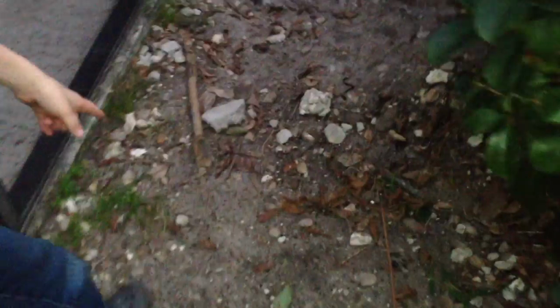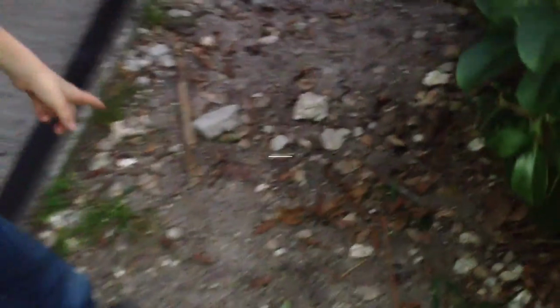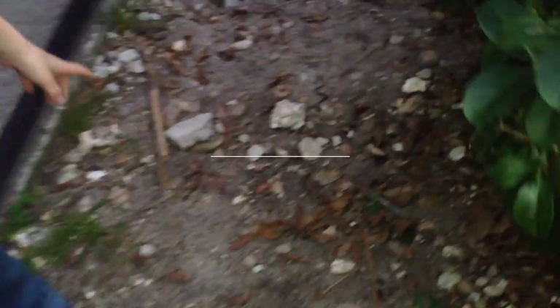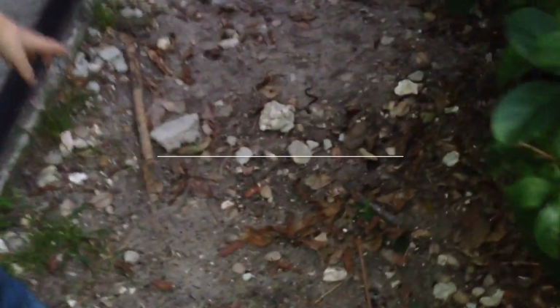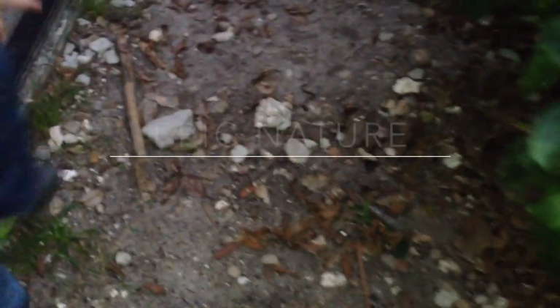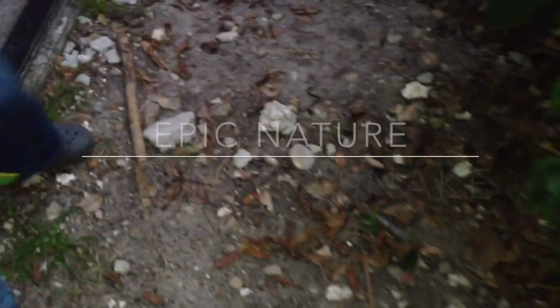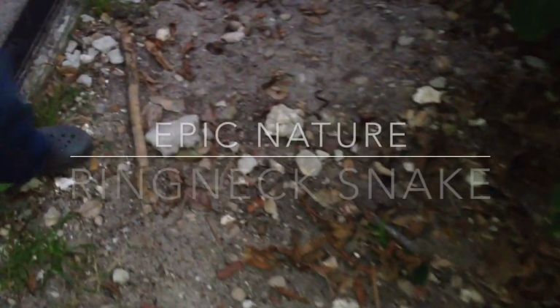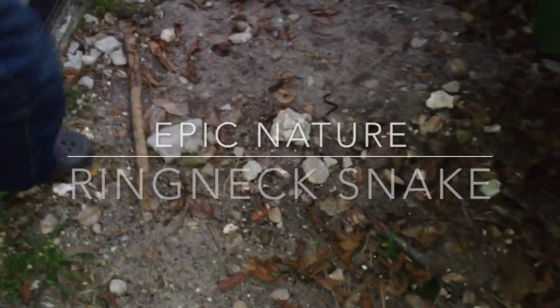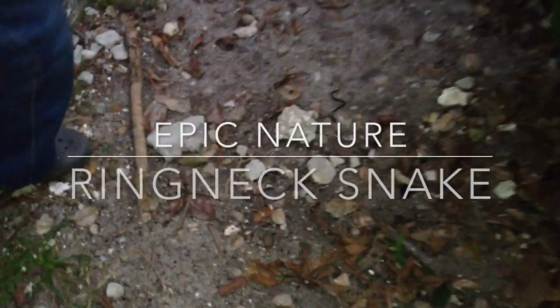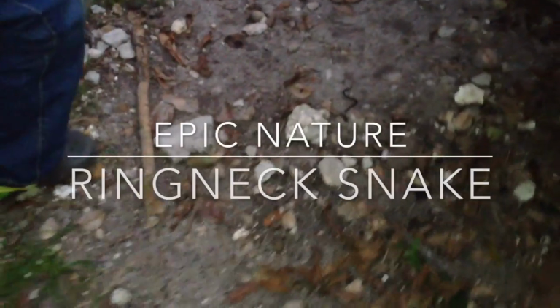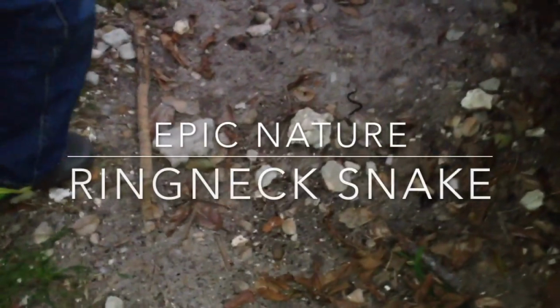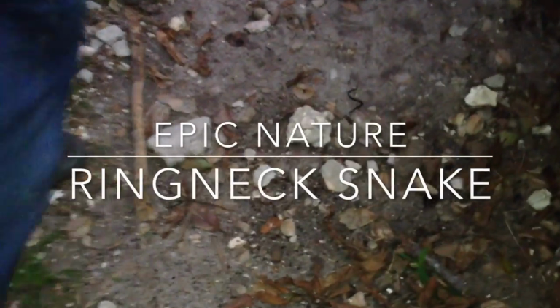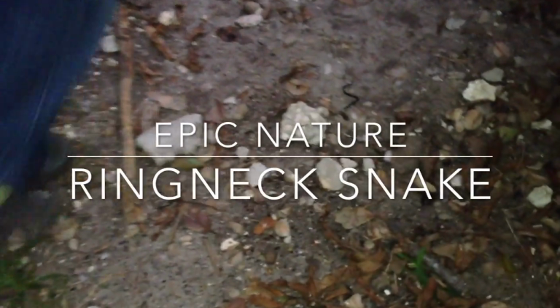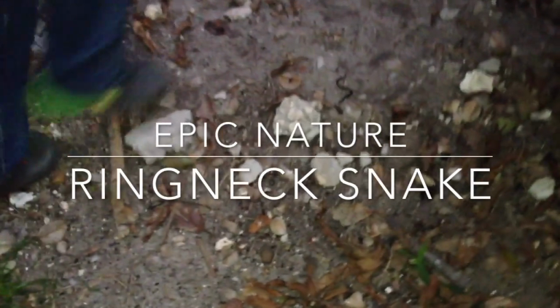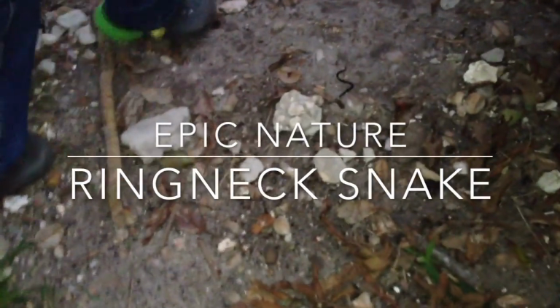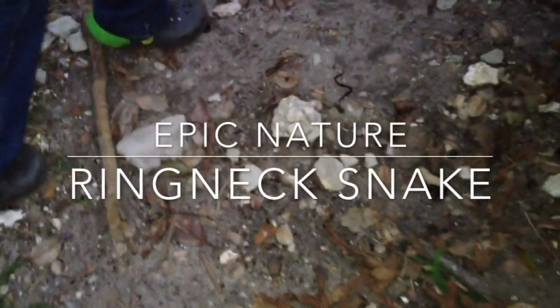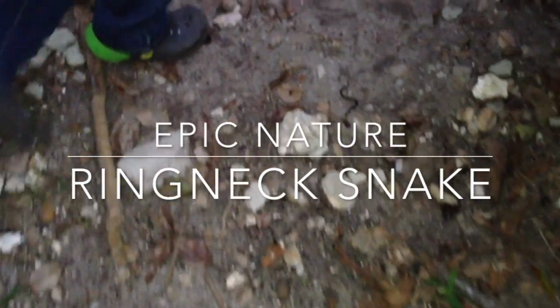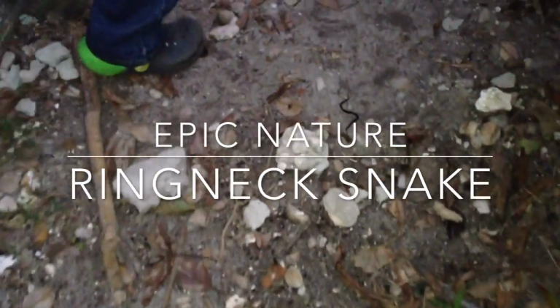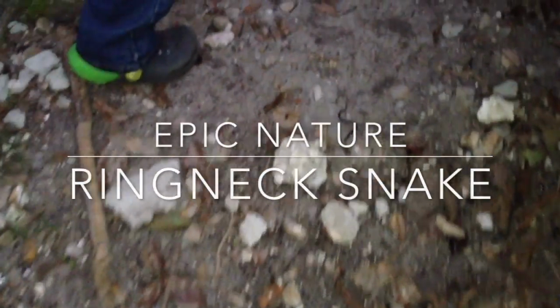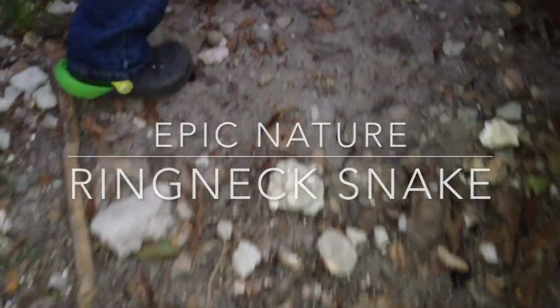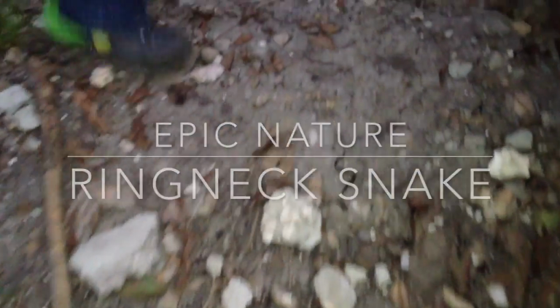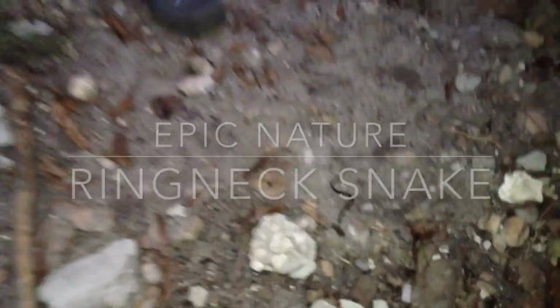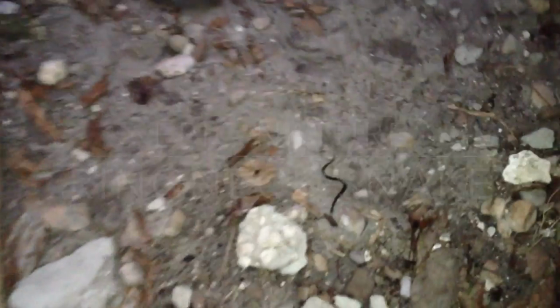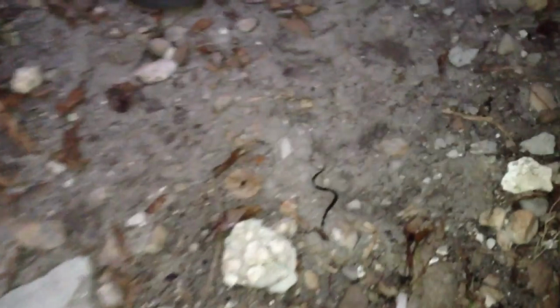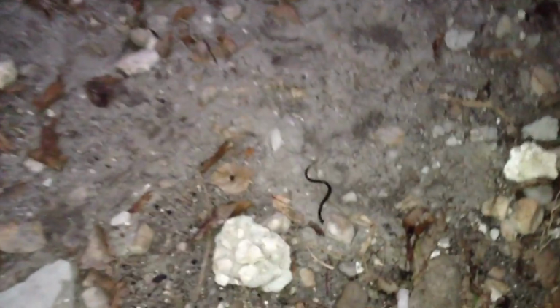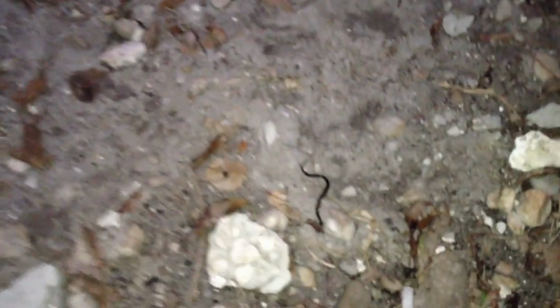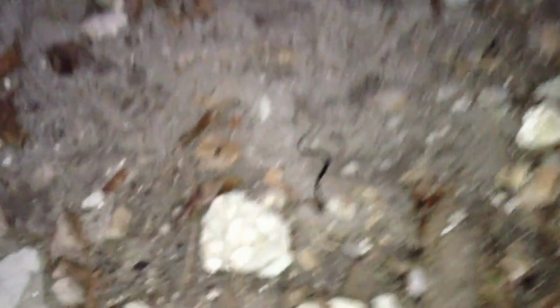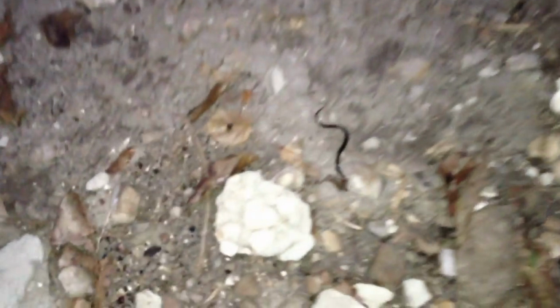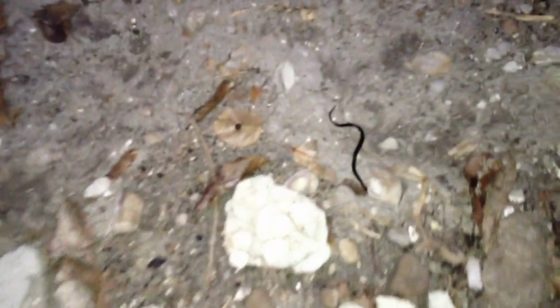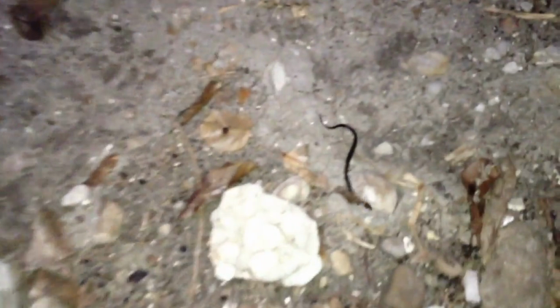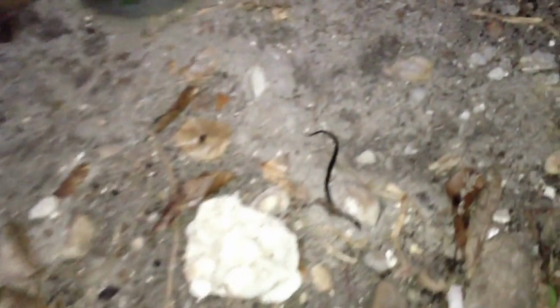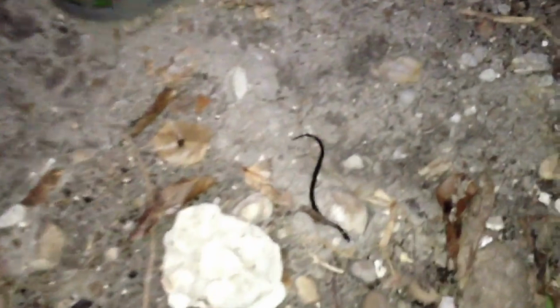Alright, come over here — there is a snake right there!